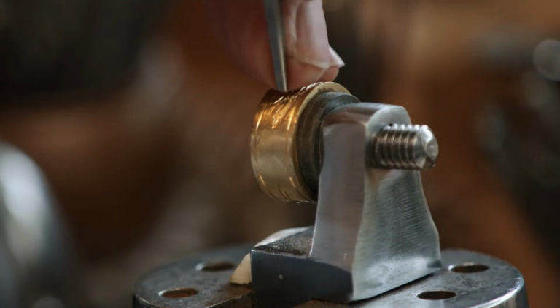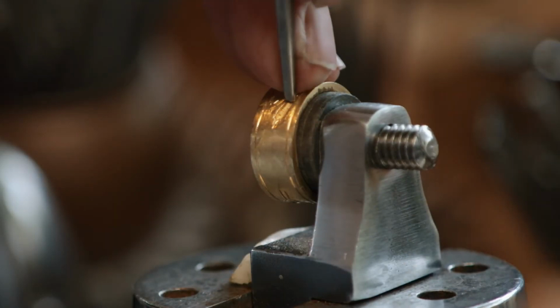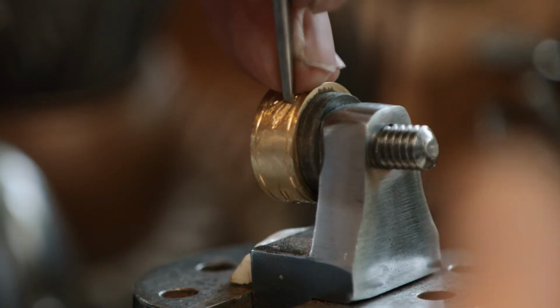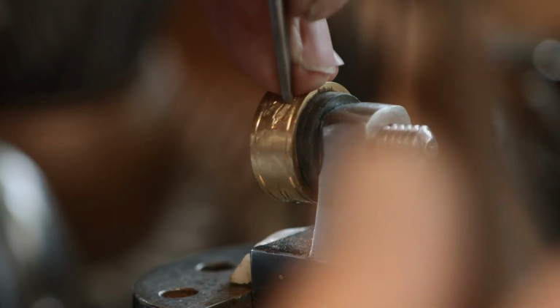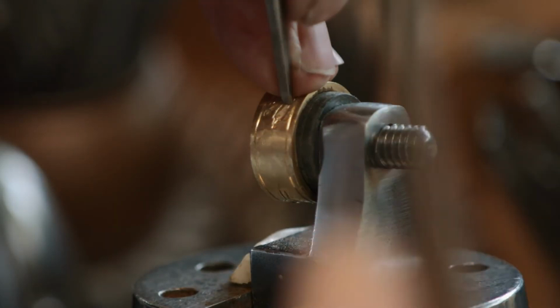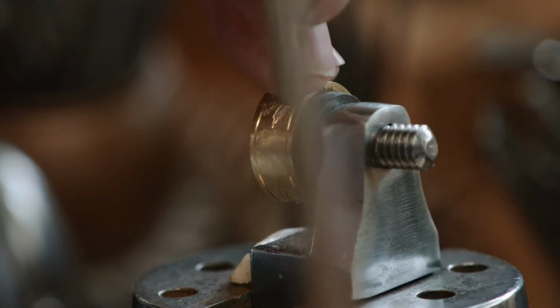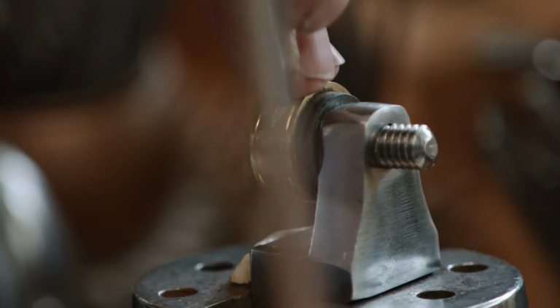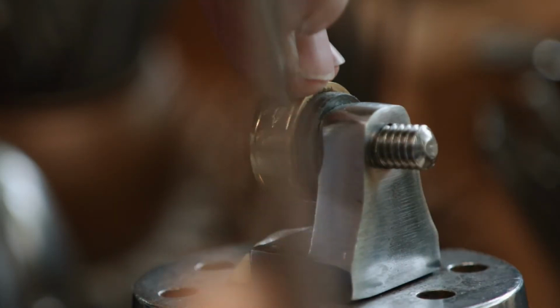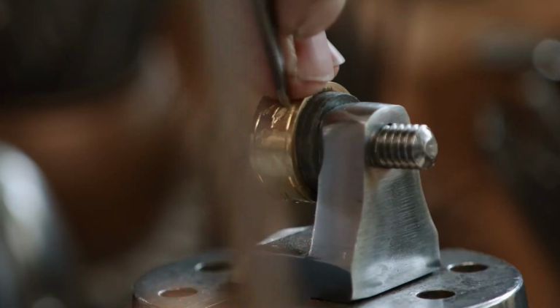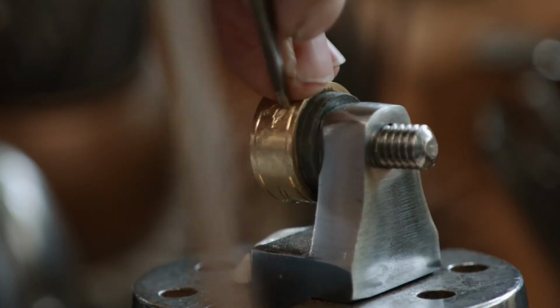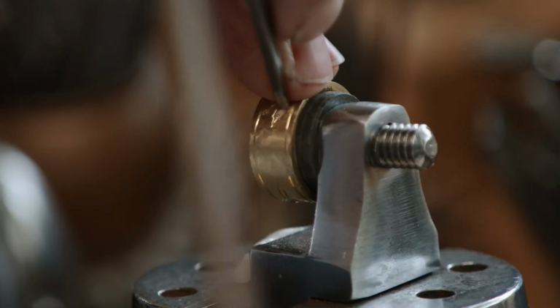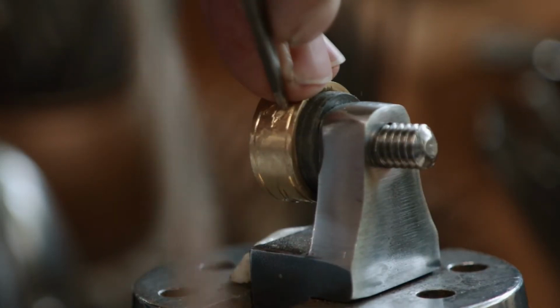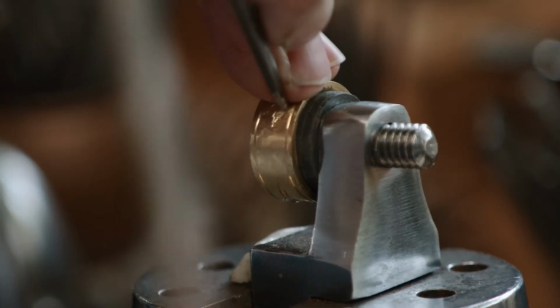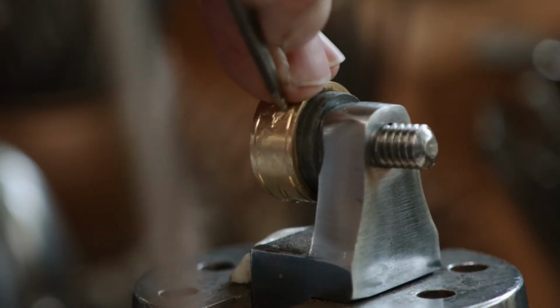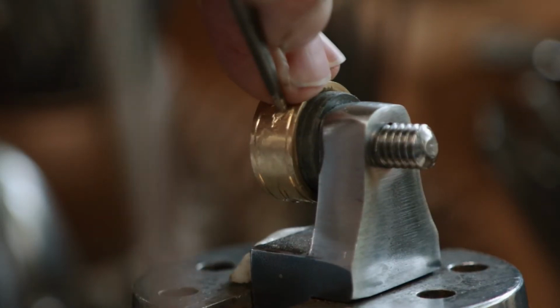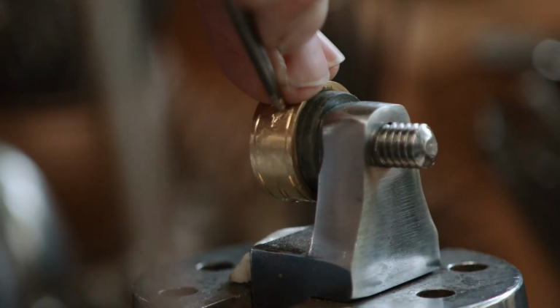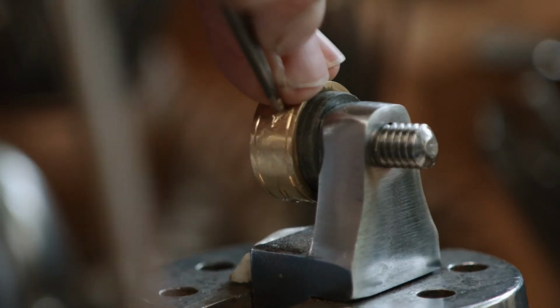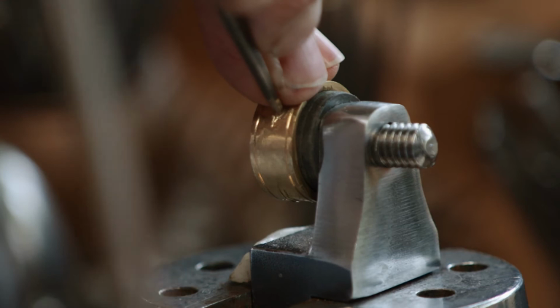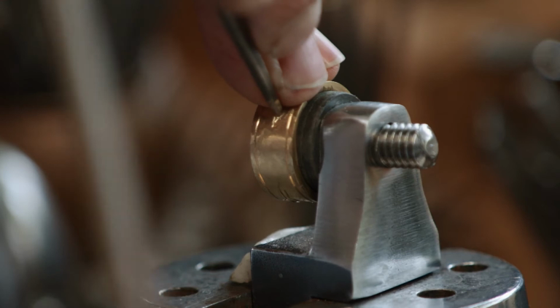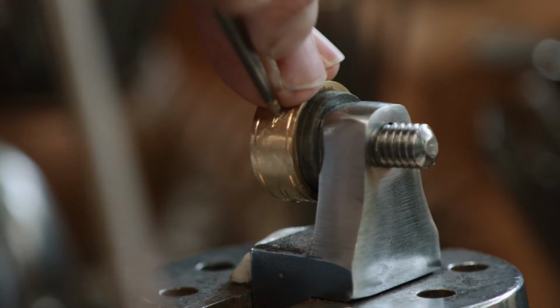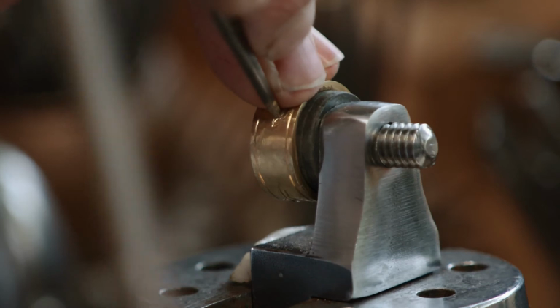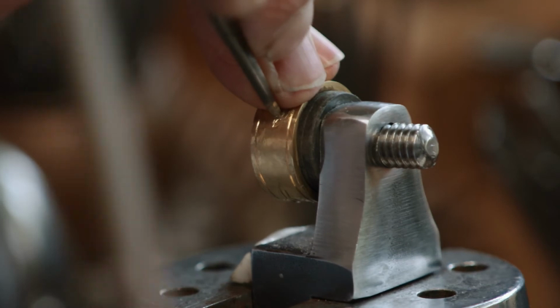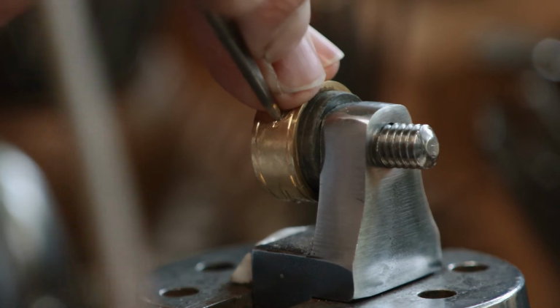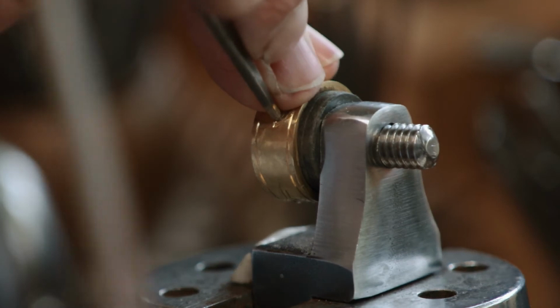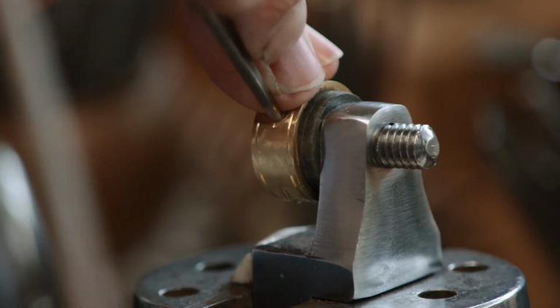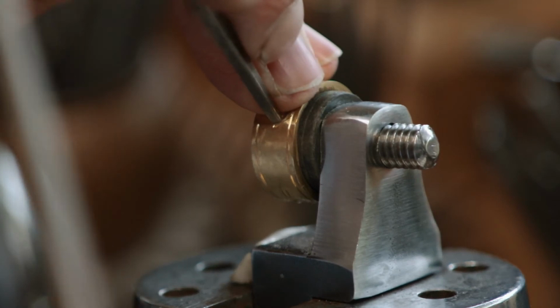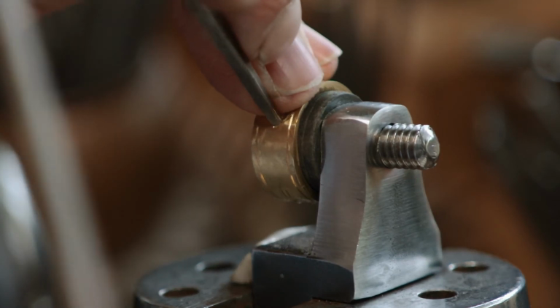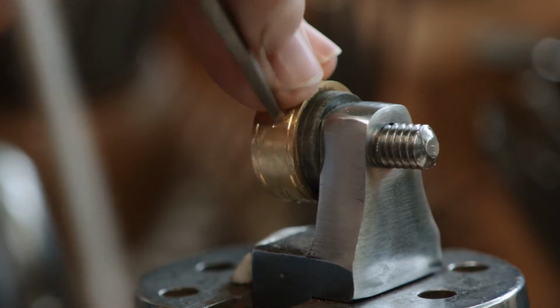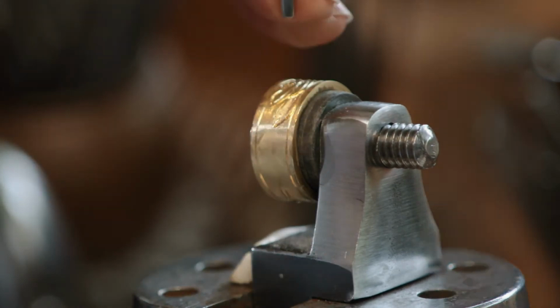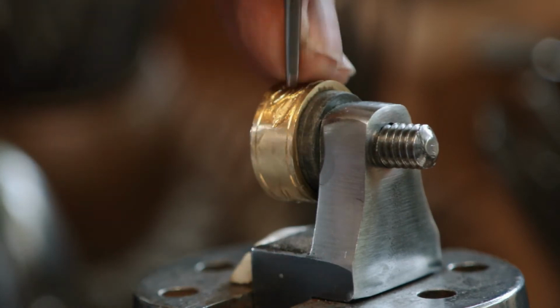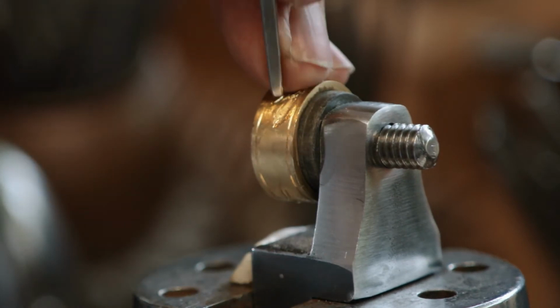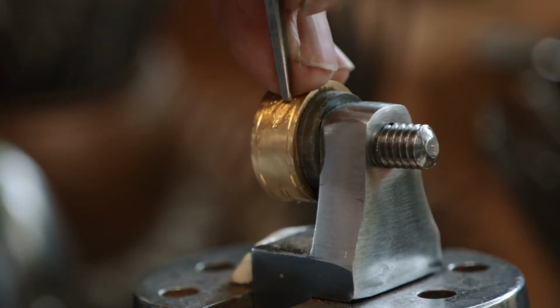Chasing moves metal from place to place. Engraving cuts metal away.